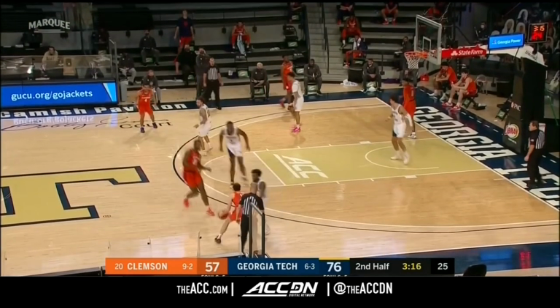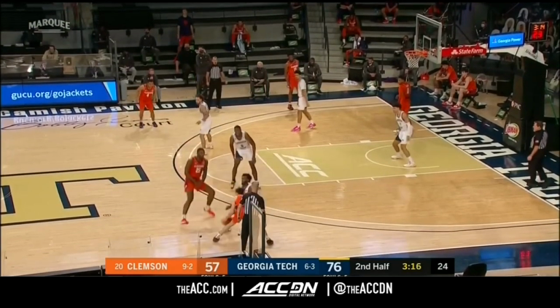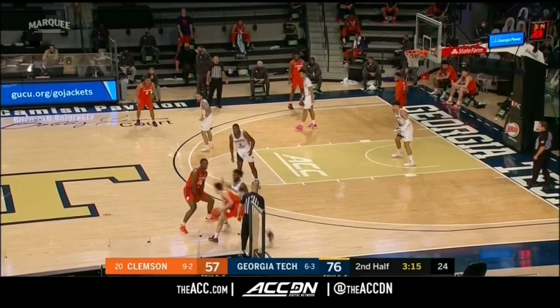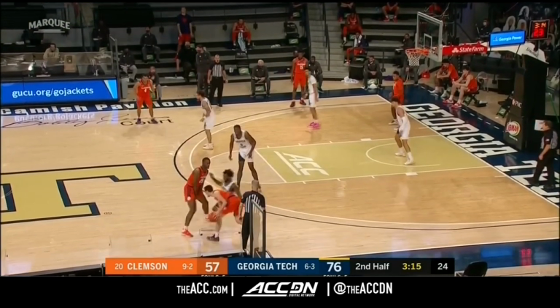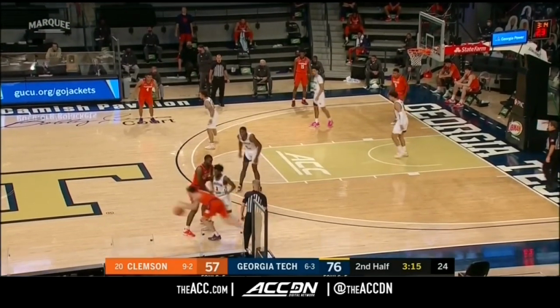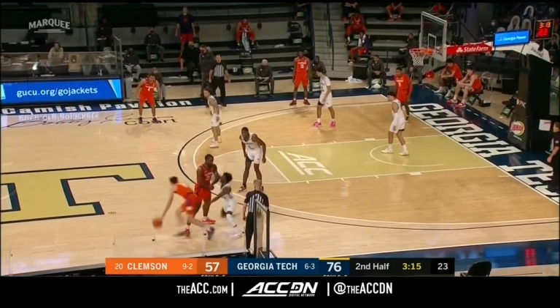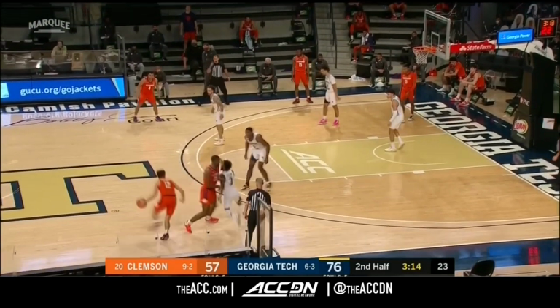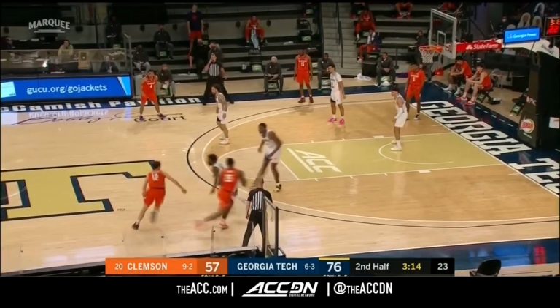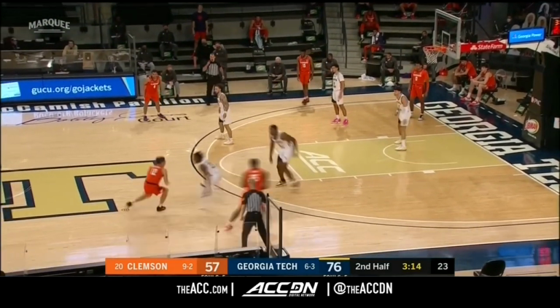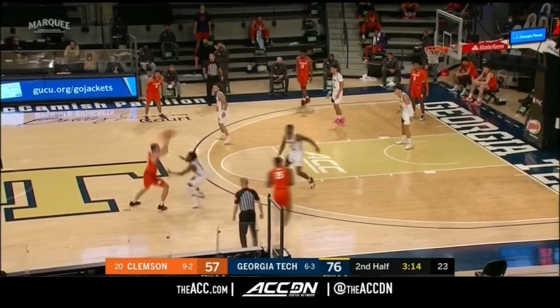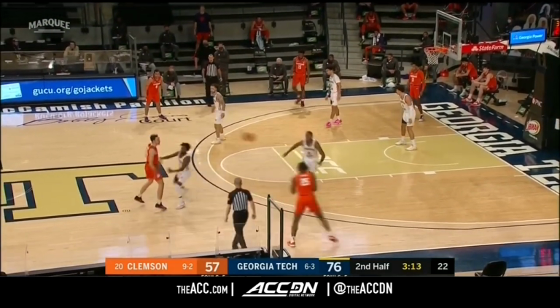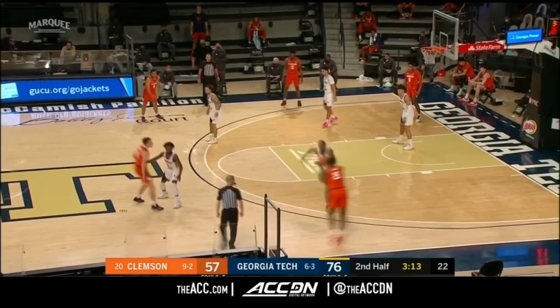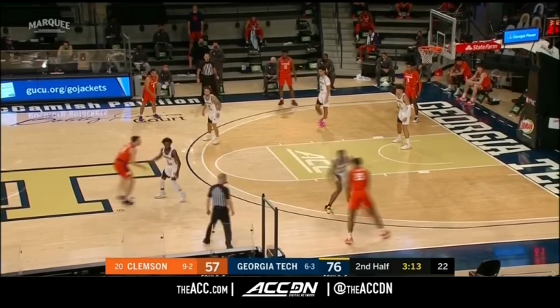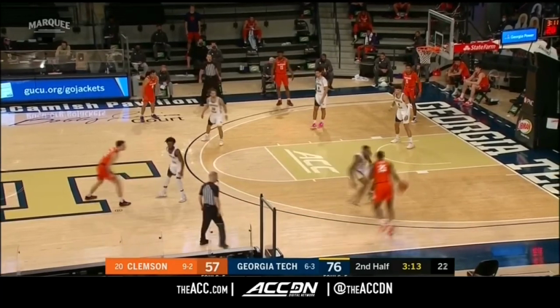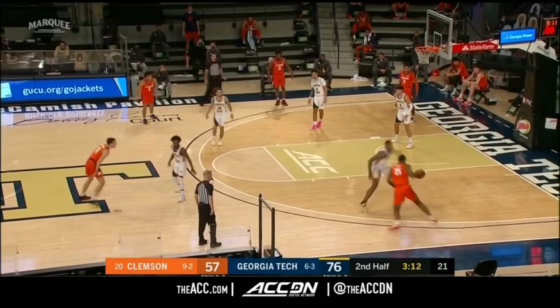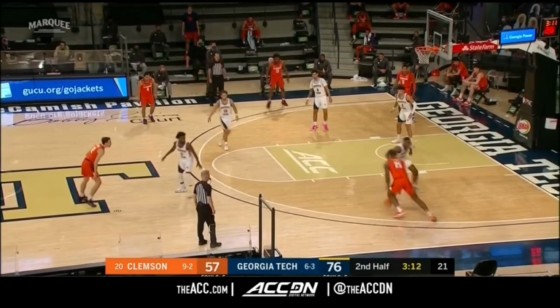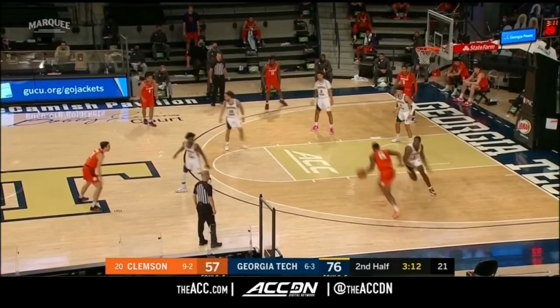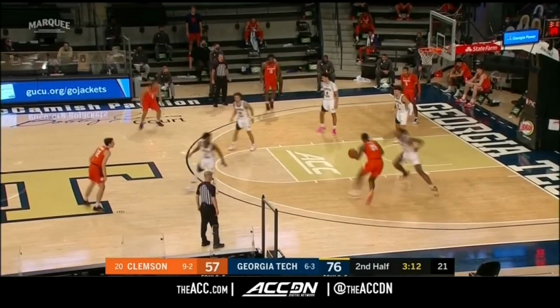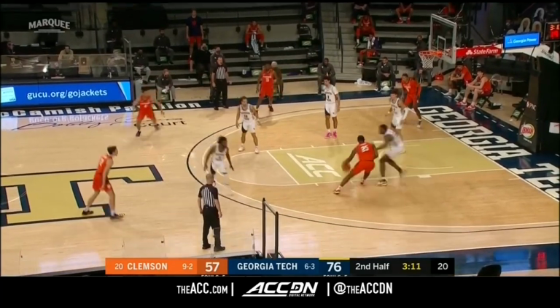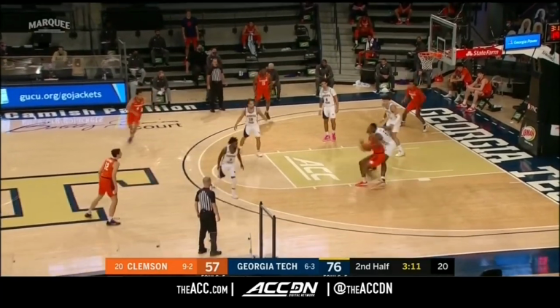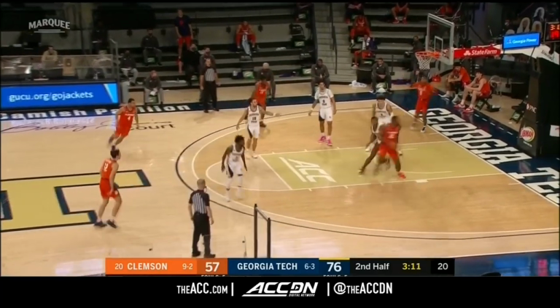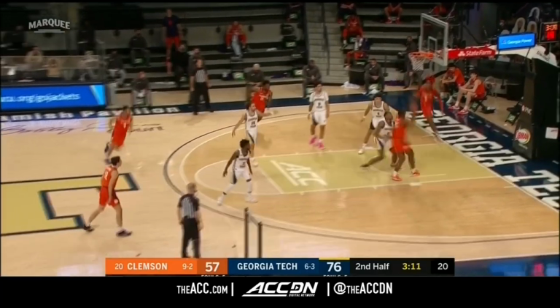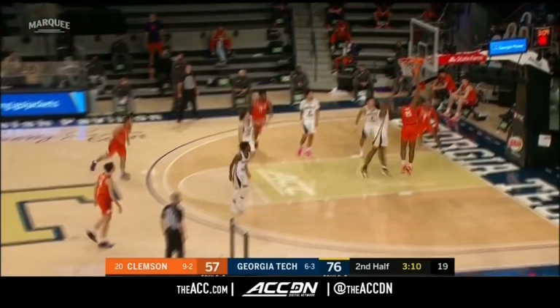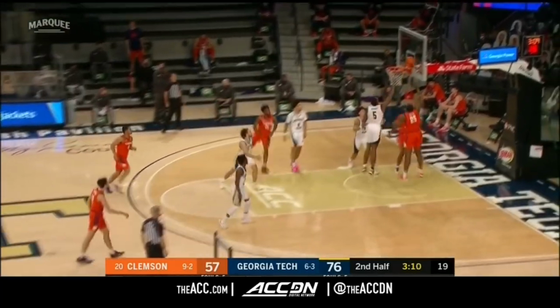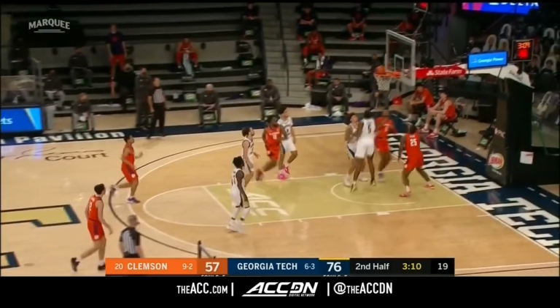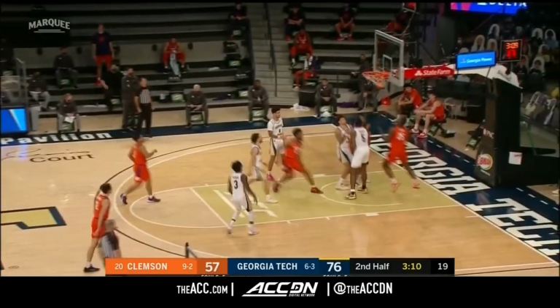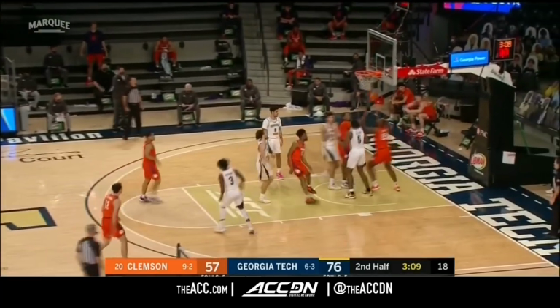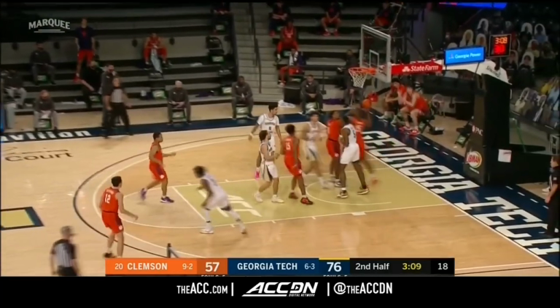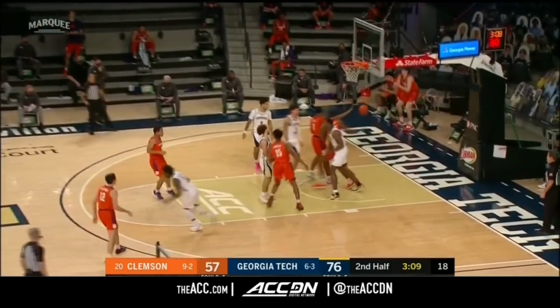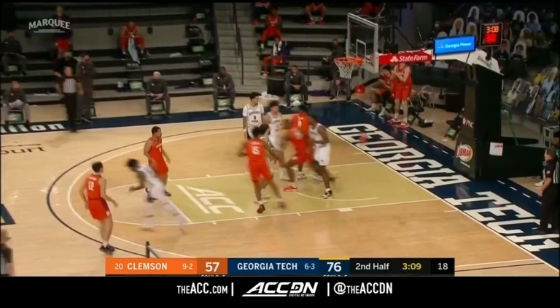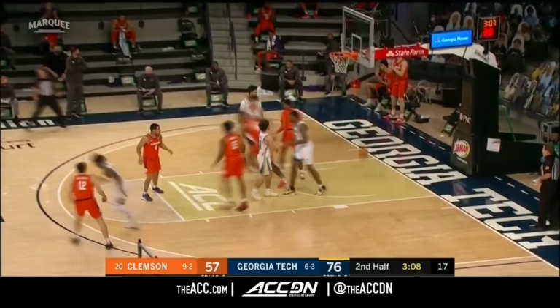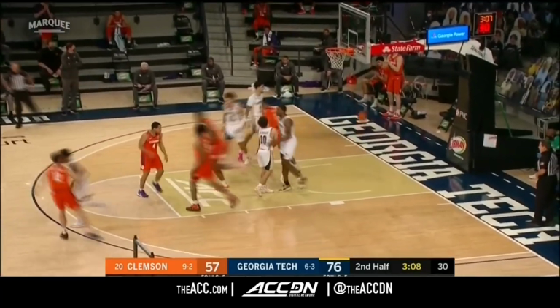Penetrate, penetrate, make the other pass. Force Clemson to have to help — and they've been spreading Clemson. You see a nice little move from Sims.